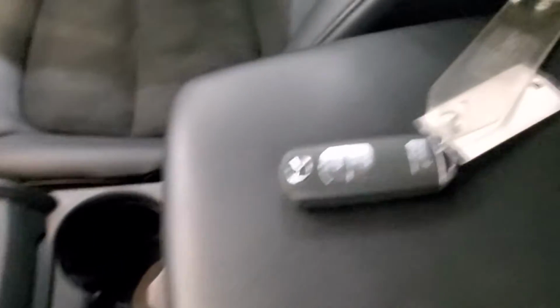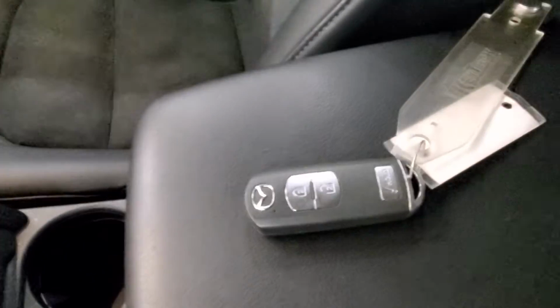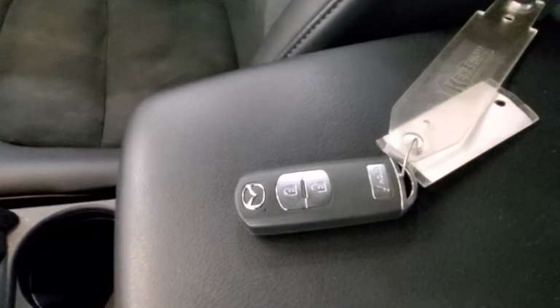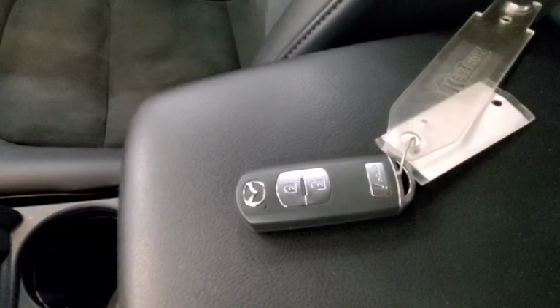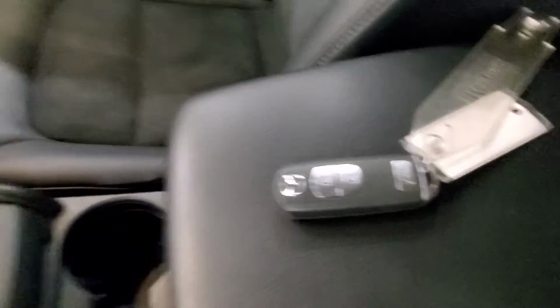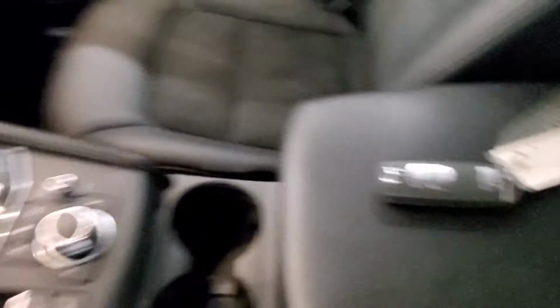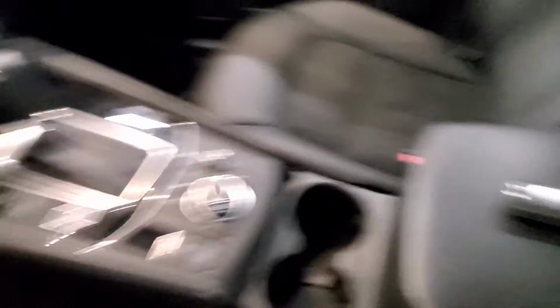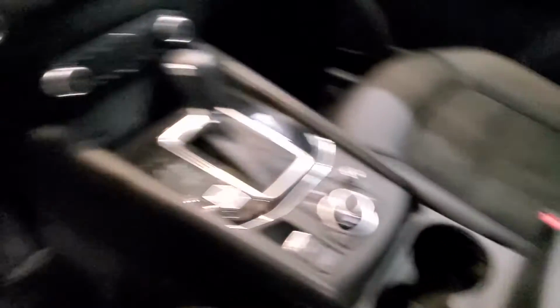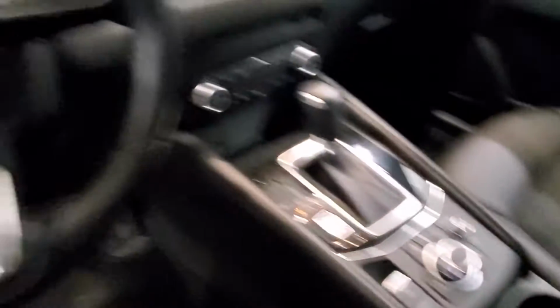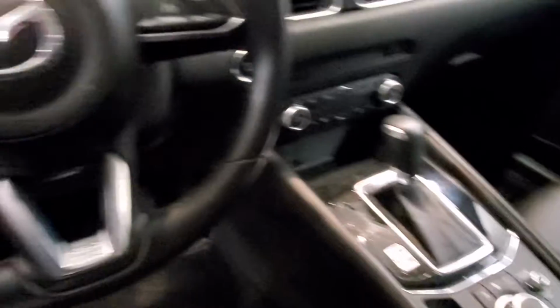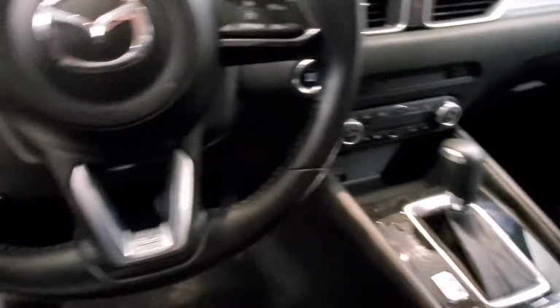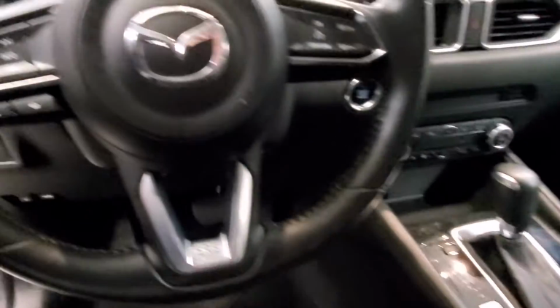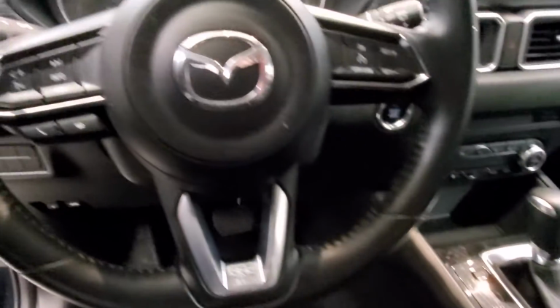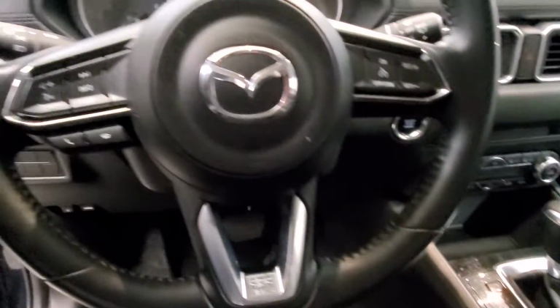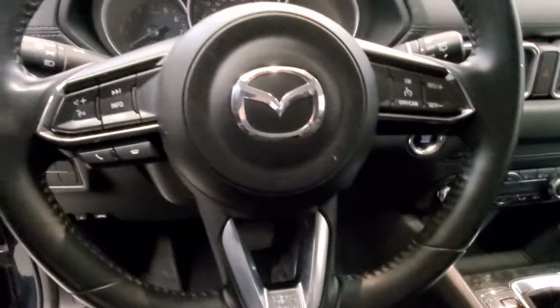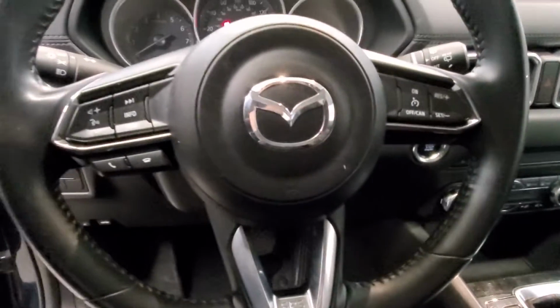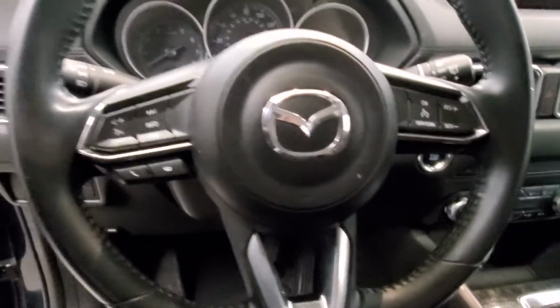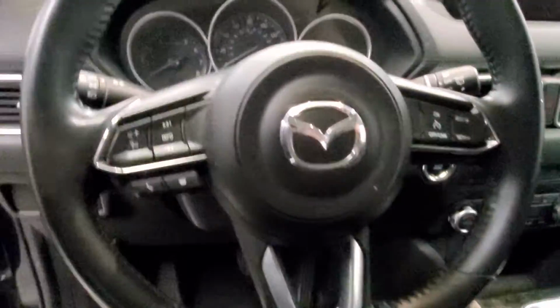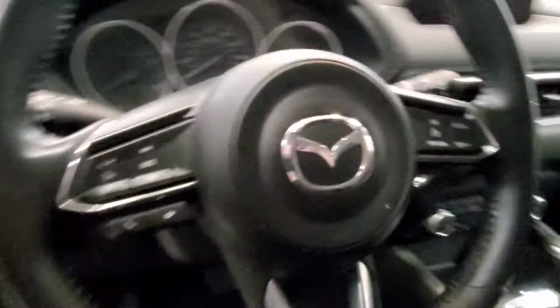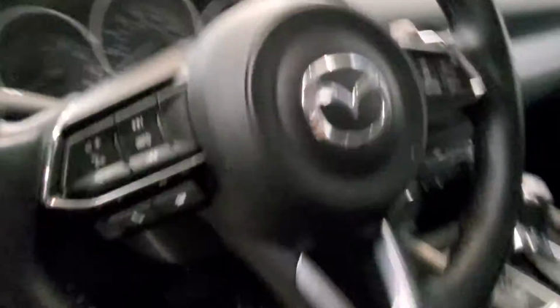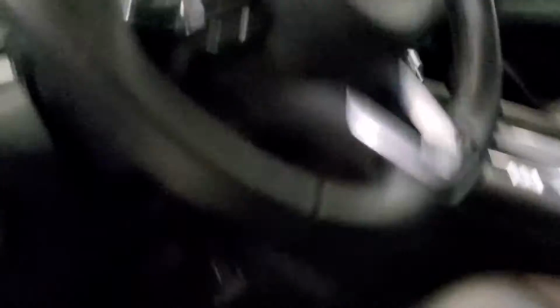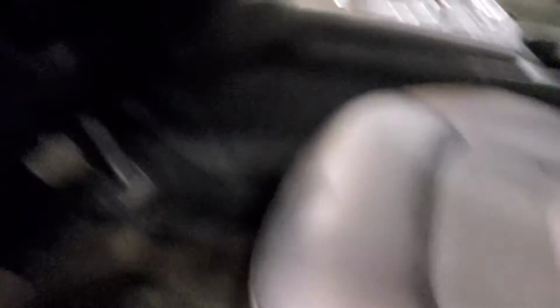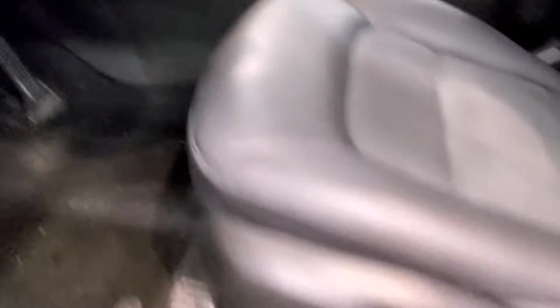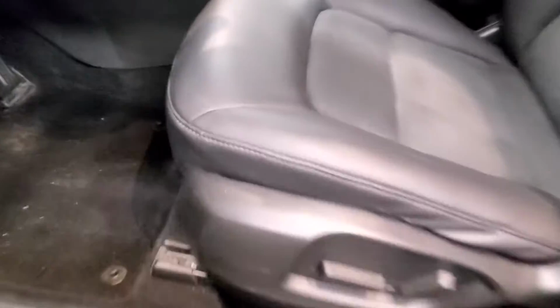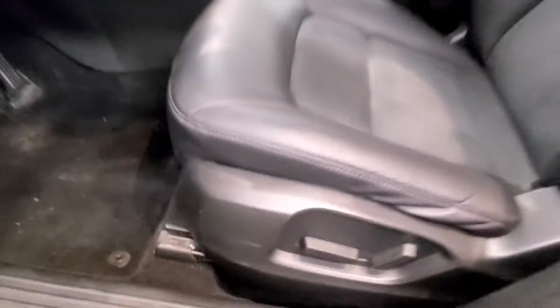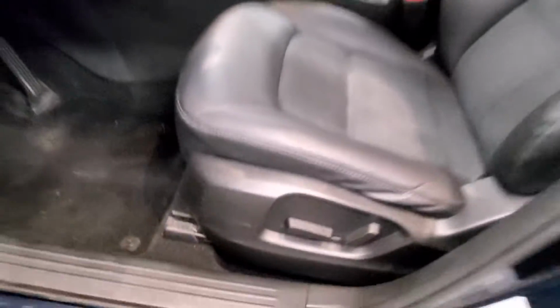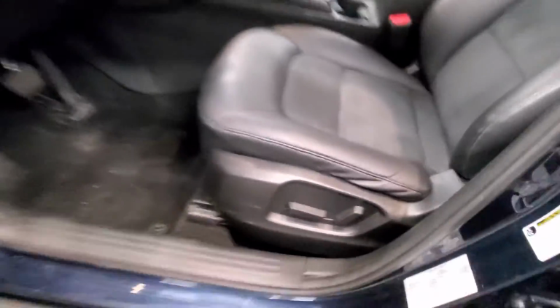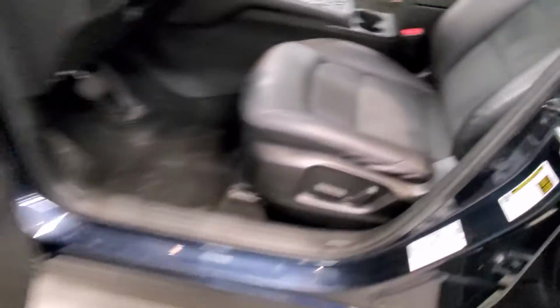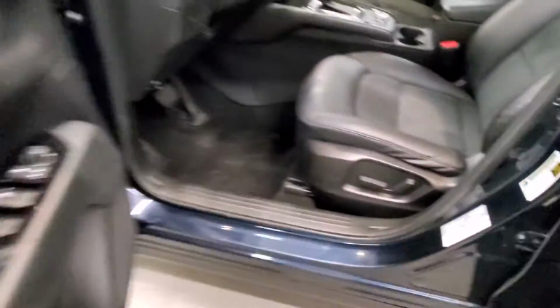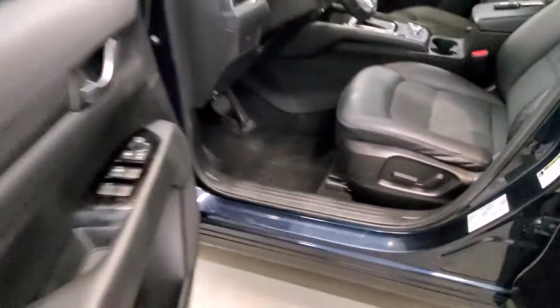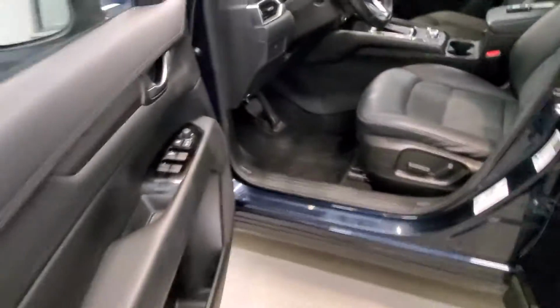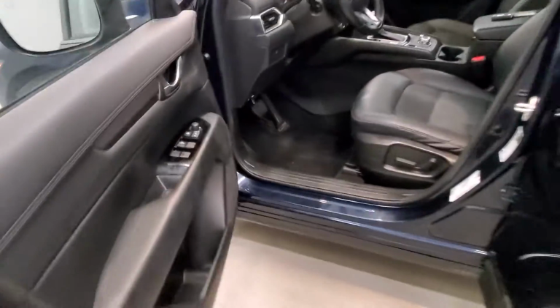Also includes keyless entry, leather-wrapped steering wheel with audio and cruise controls, and an automatic eight-way power driver's seat adjuster.